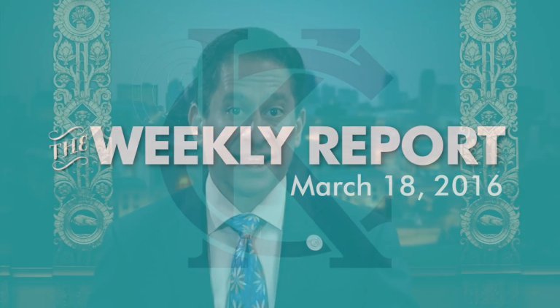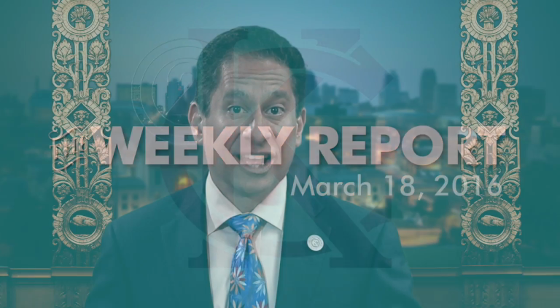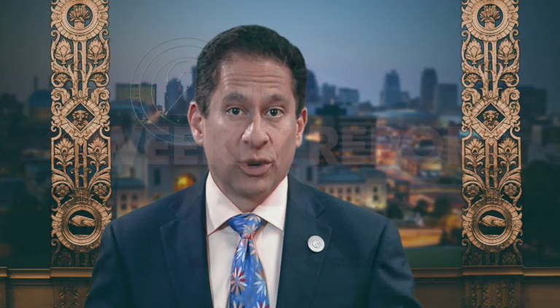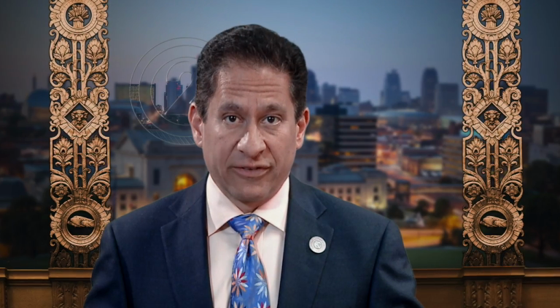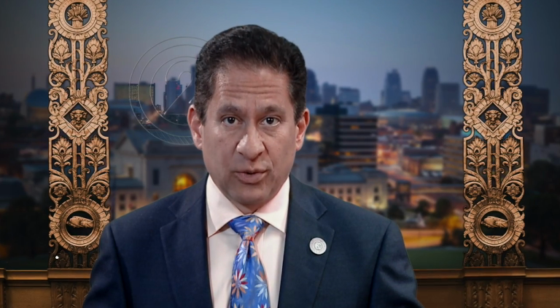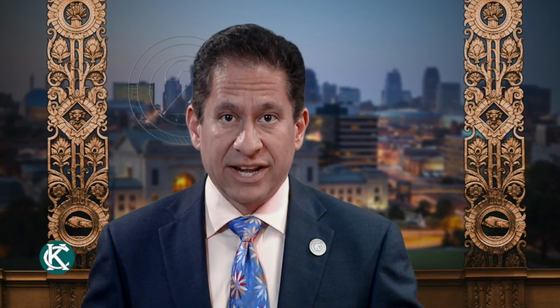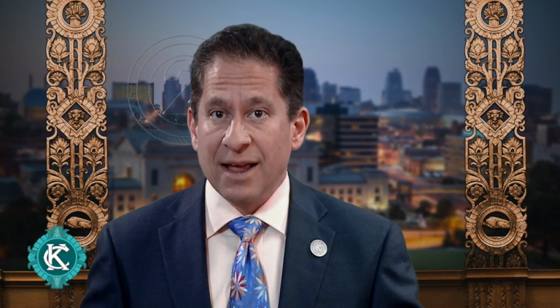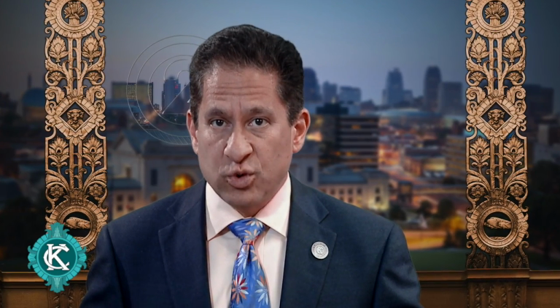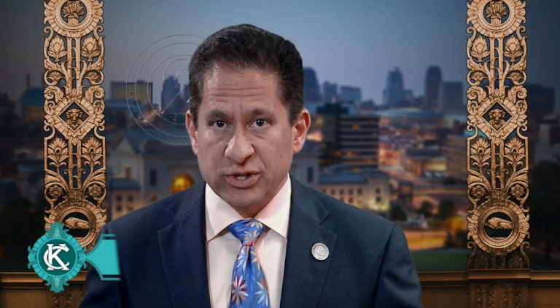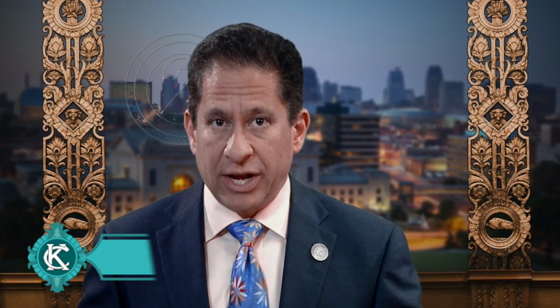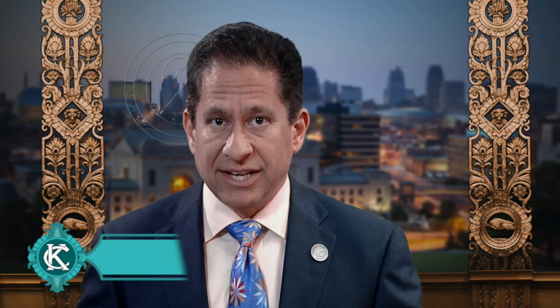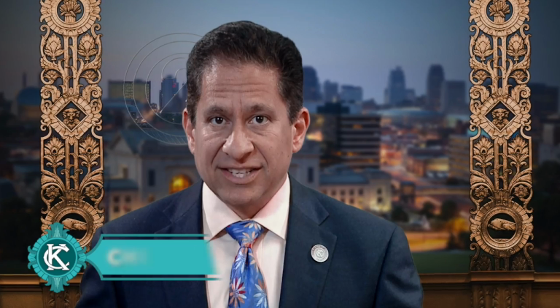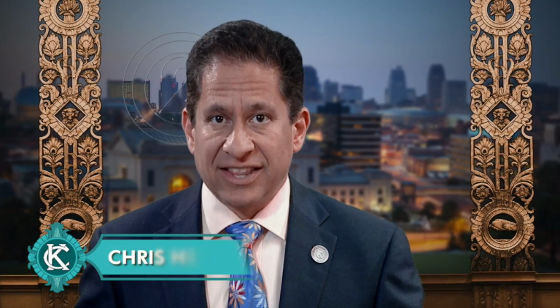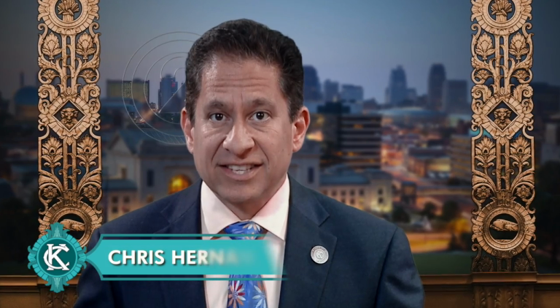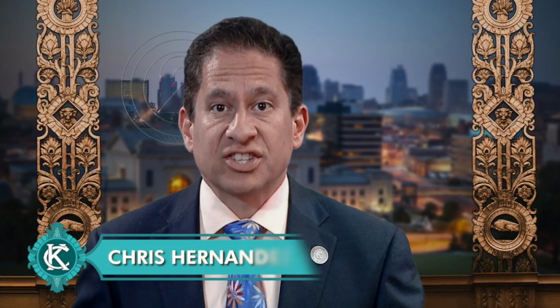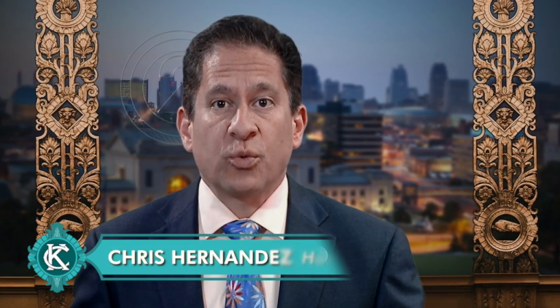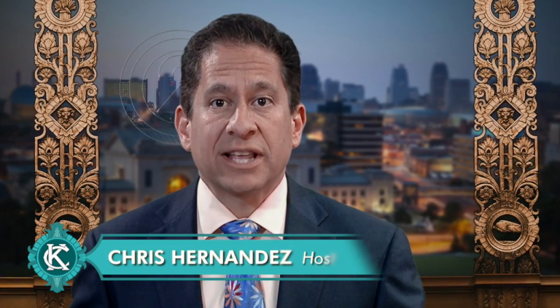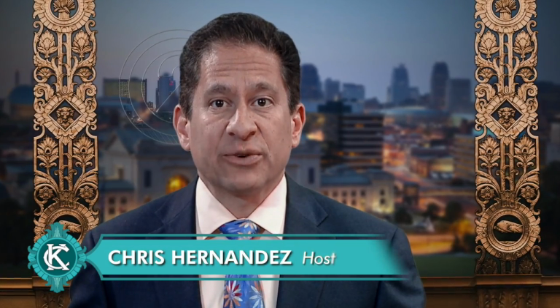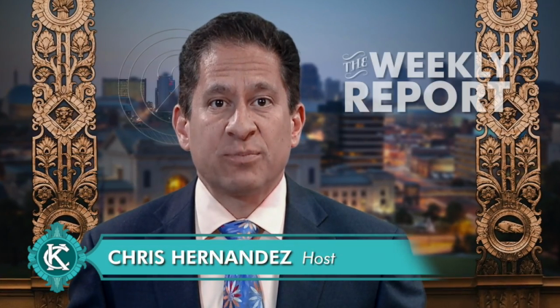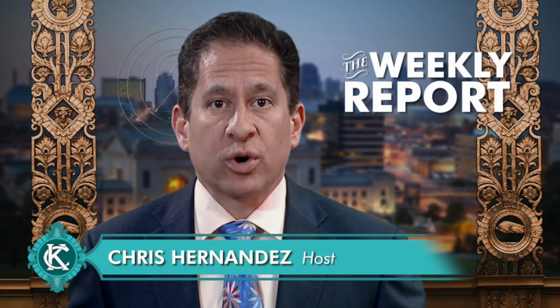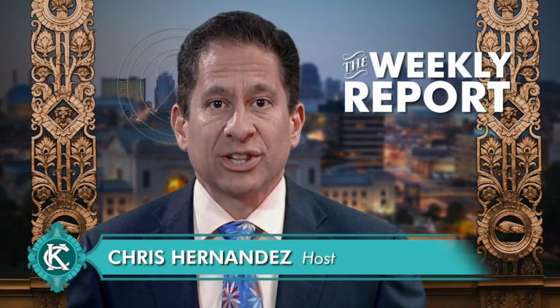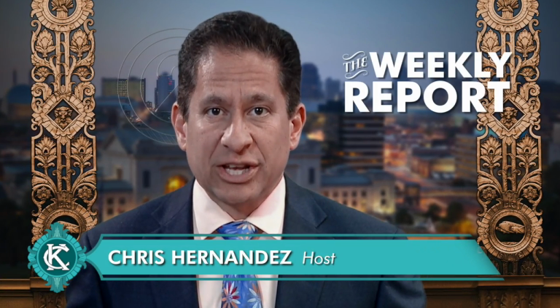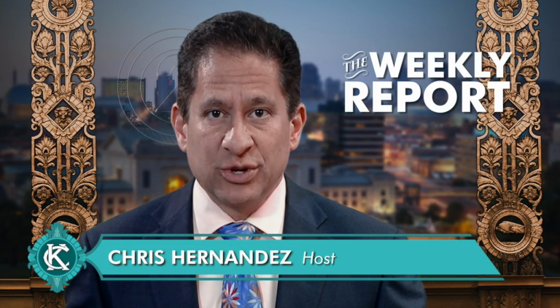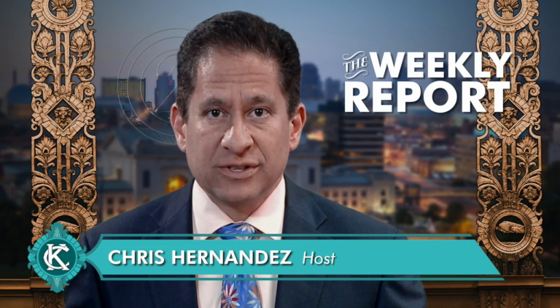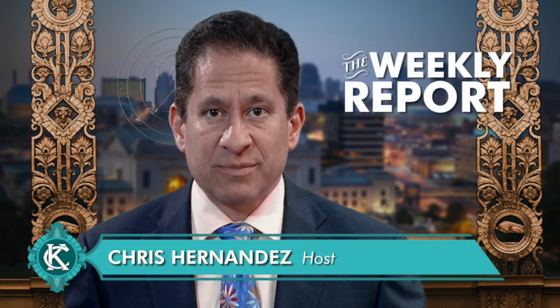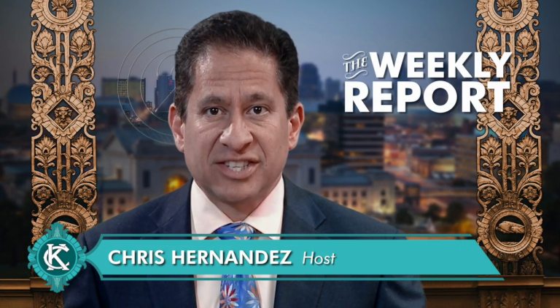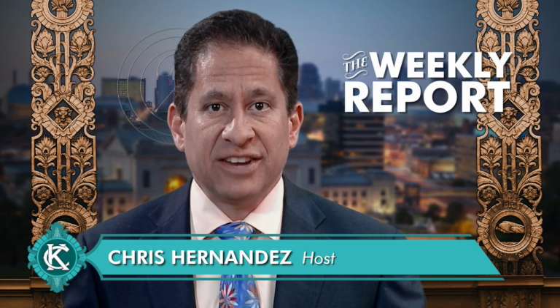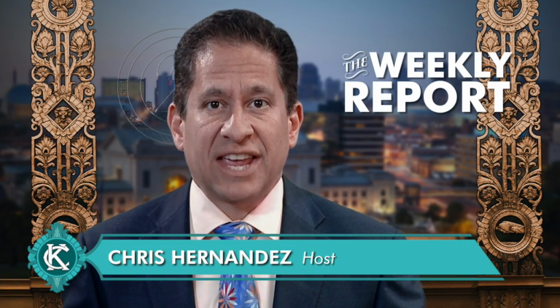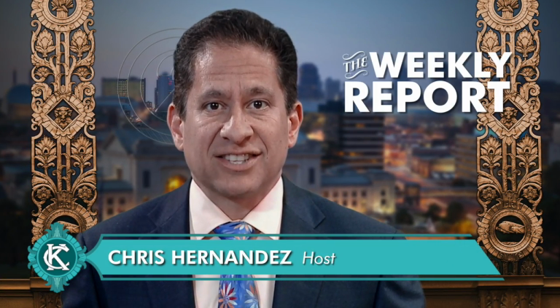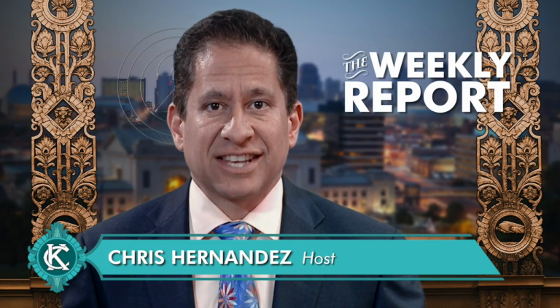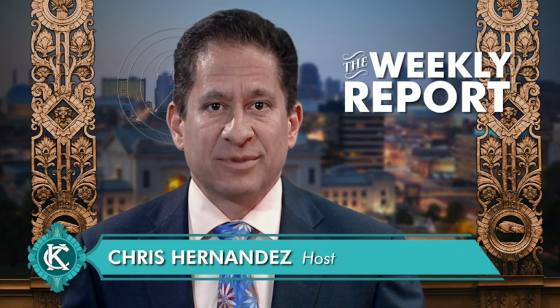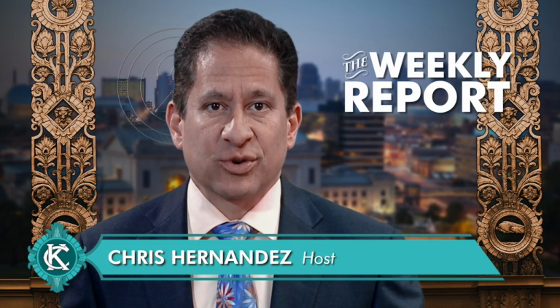Hello everyone, I'm Chris Hernandez and this is The Weekly Report, a look at news from the city of Kansas City, Missouri.